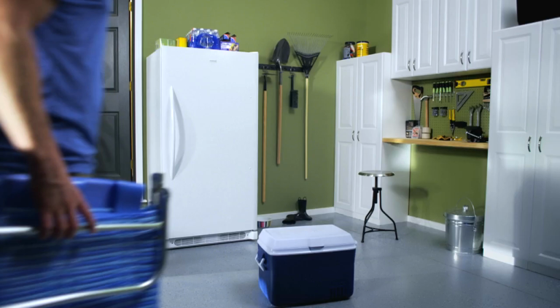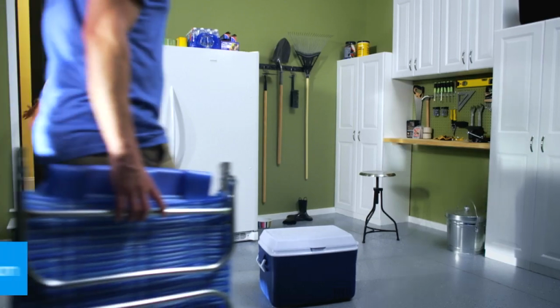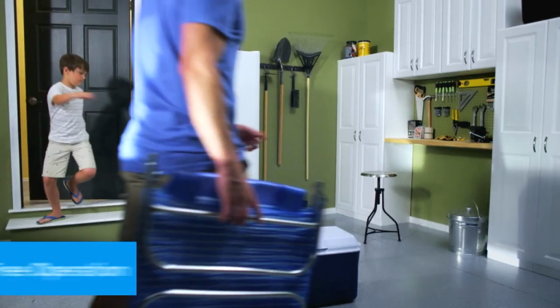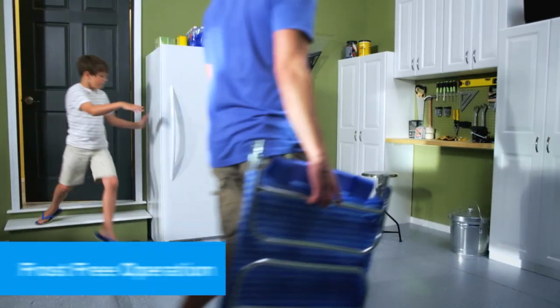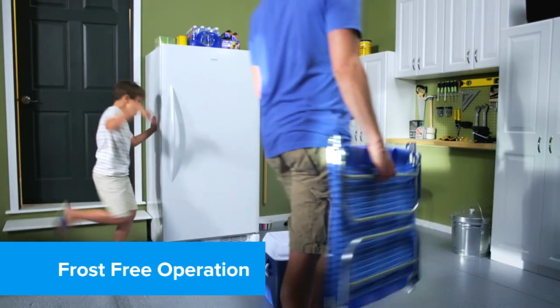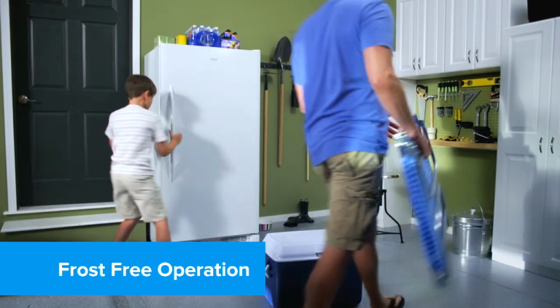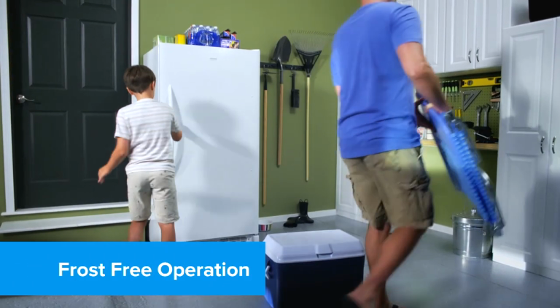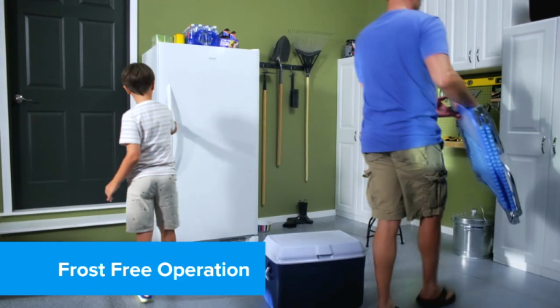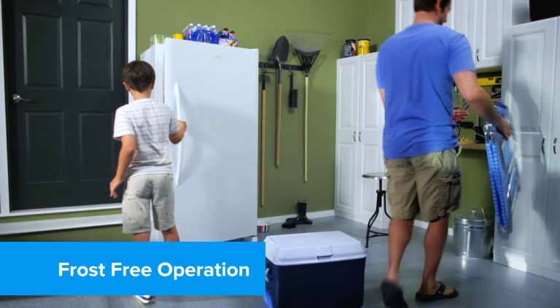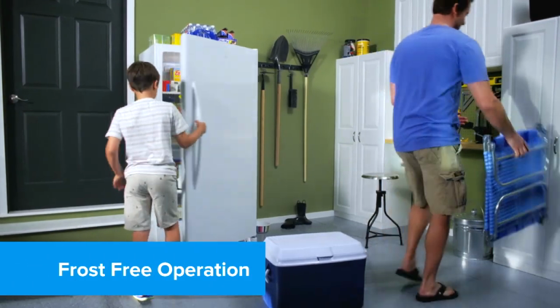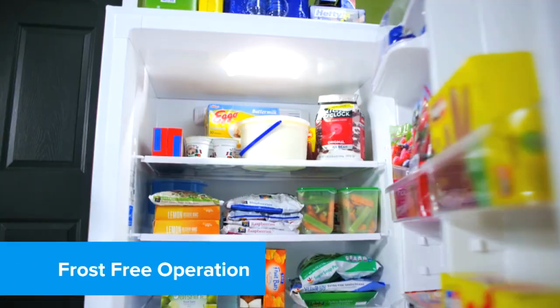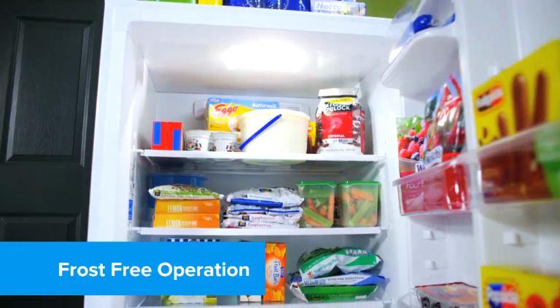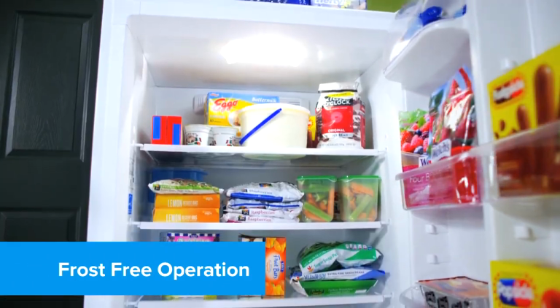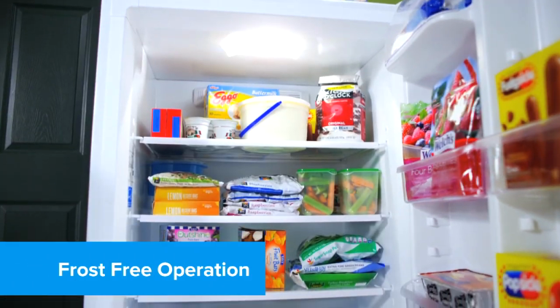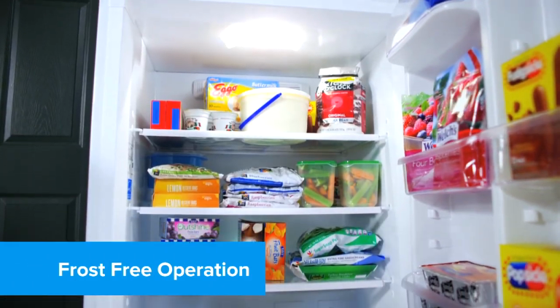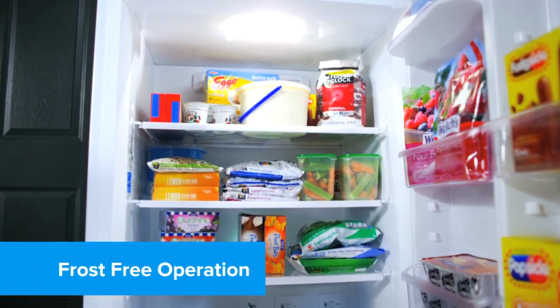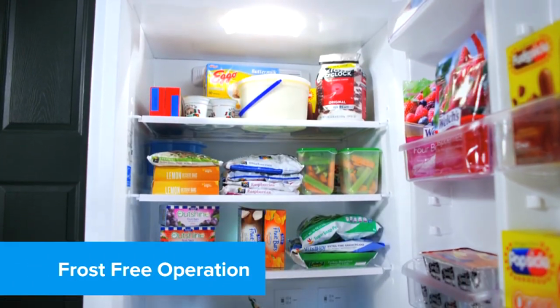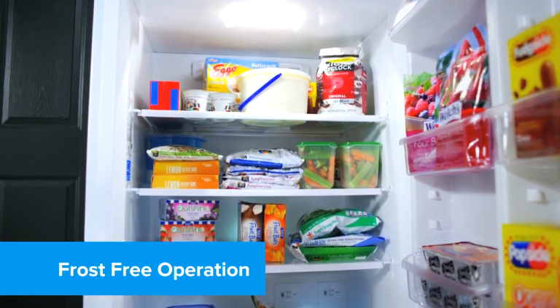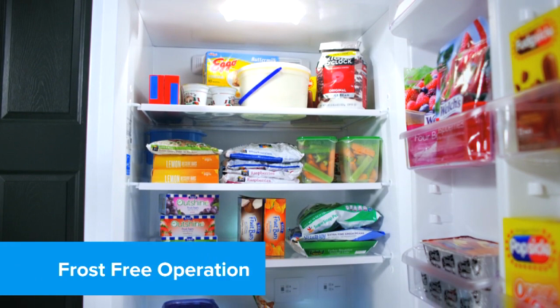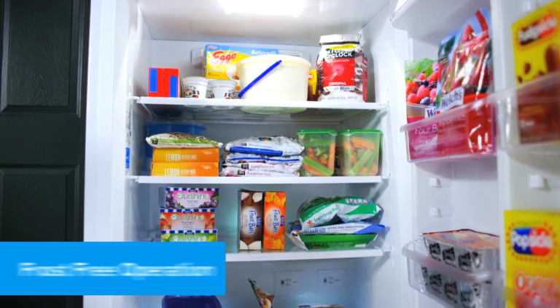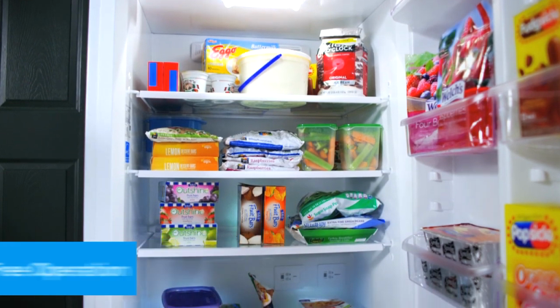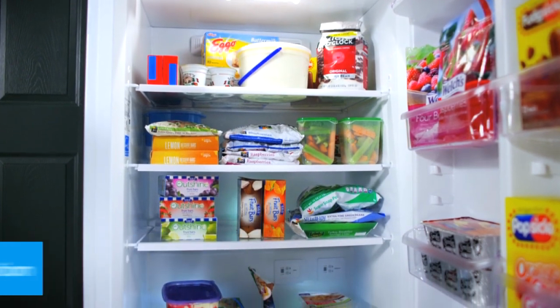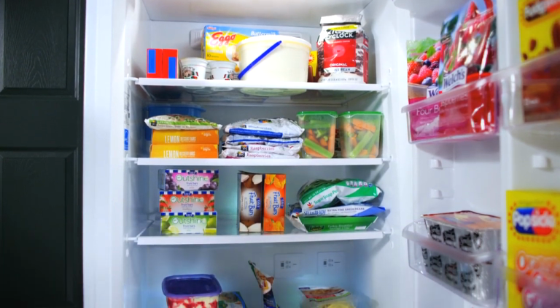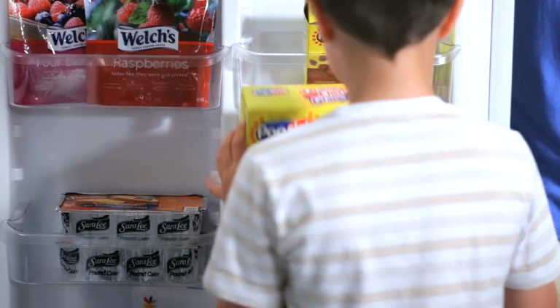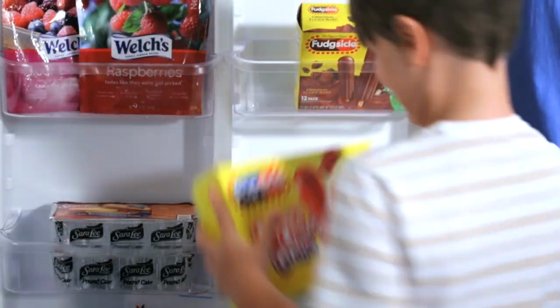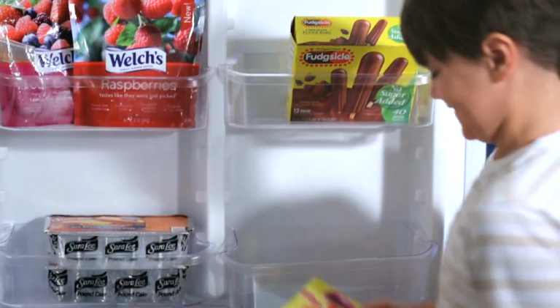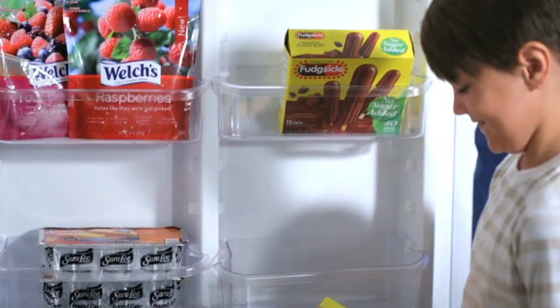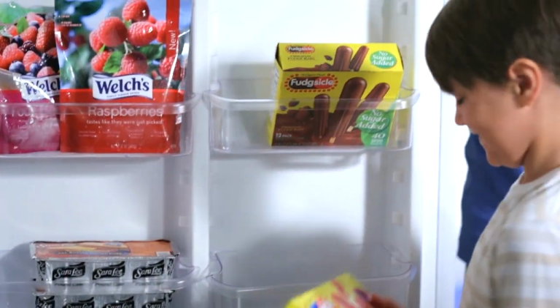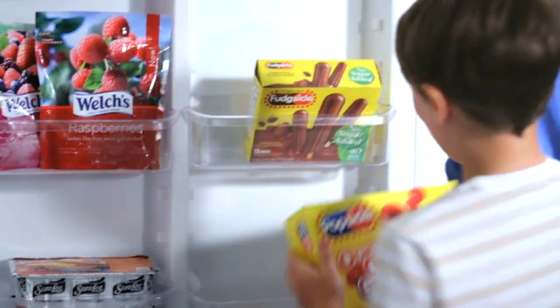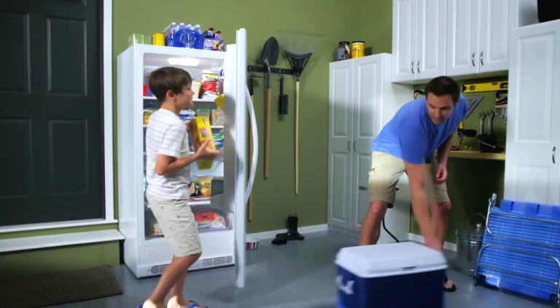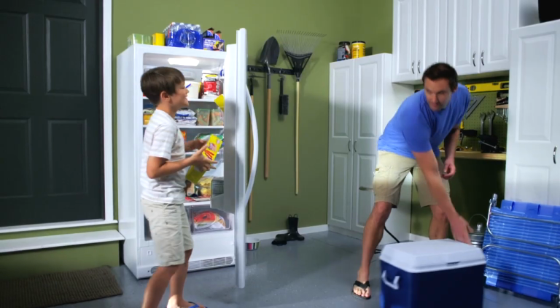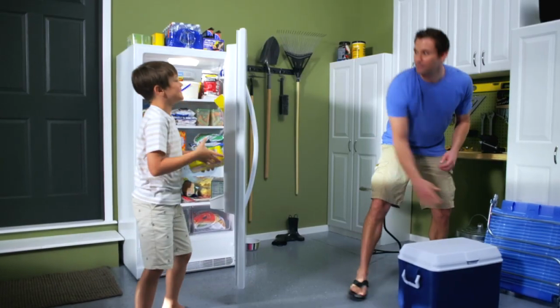Frost-free means you'll never have to take the time or do the work to remove your food items for defrosting your freezer again.